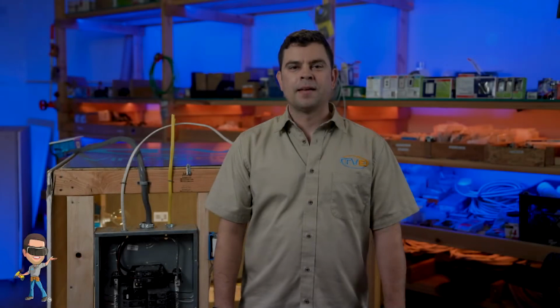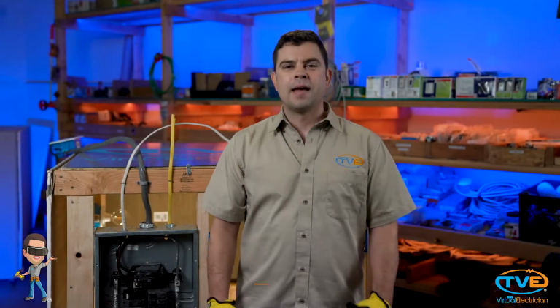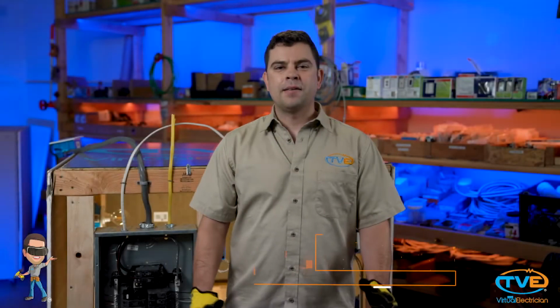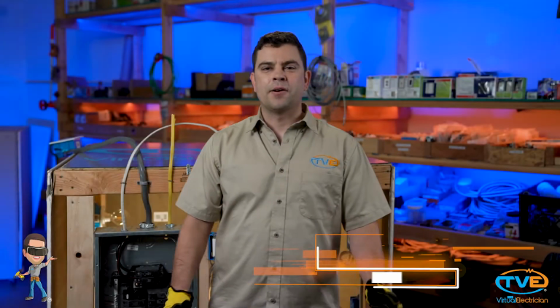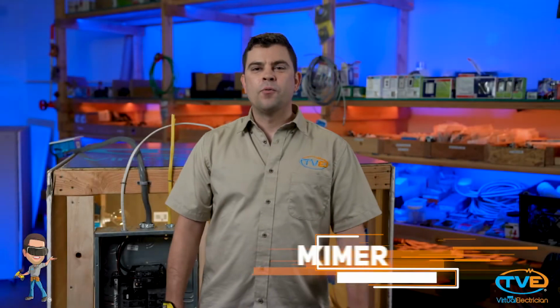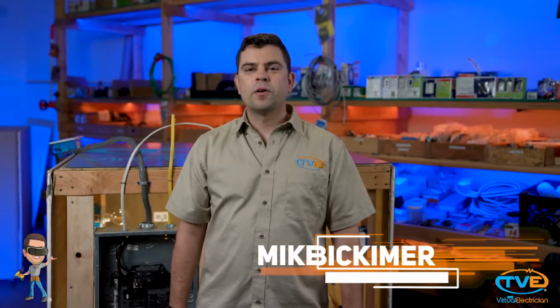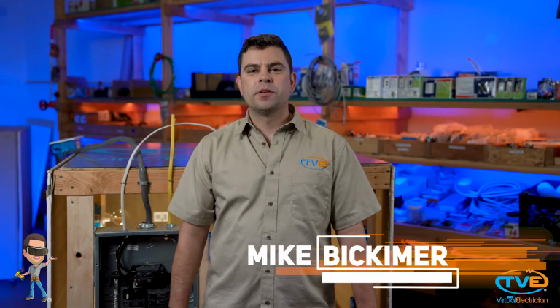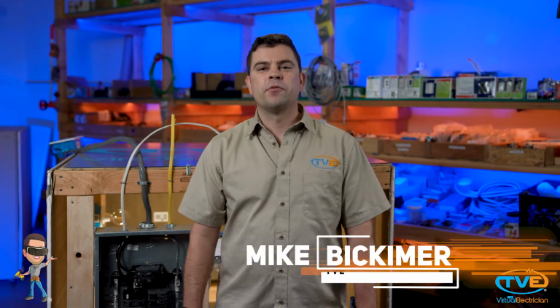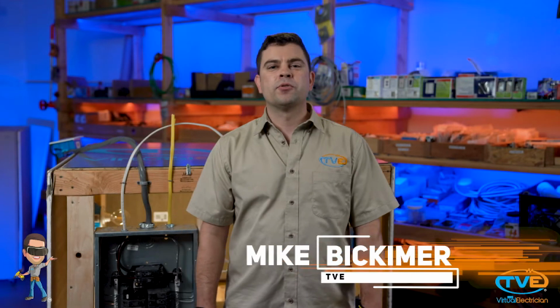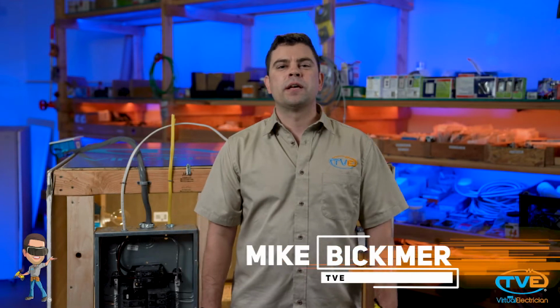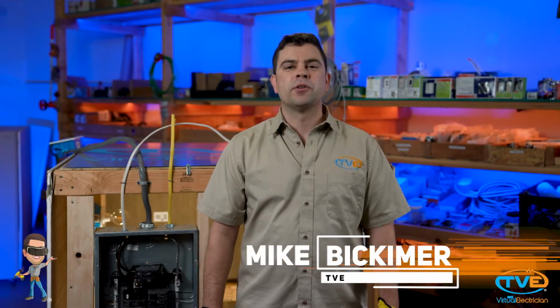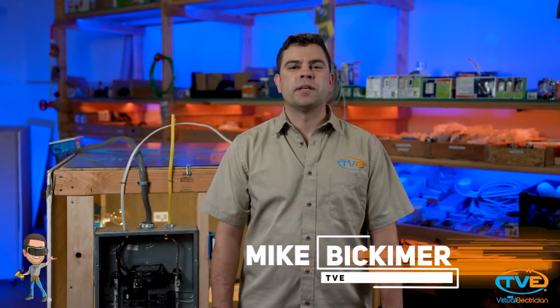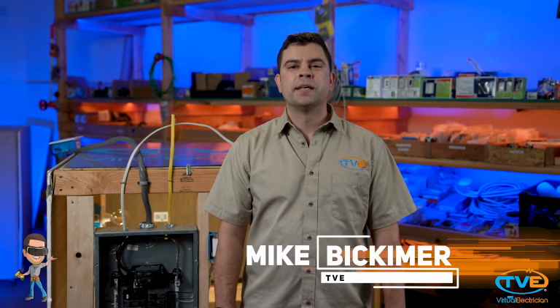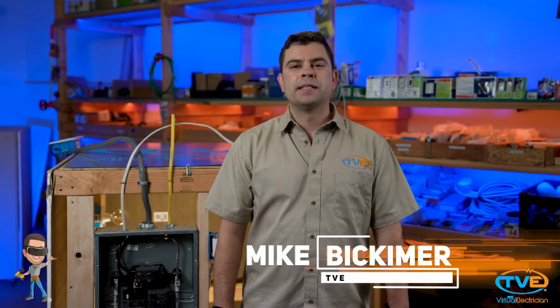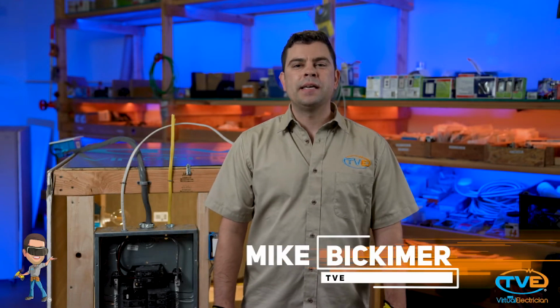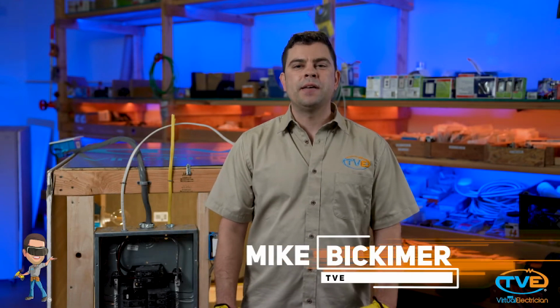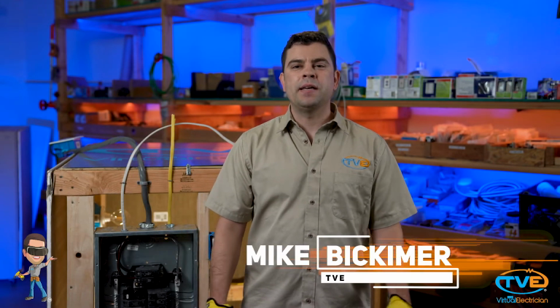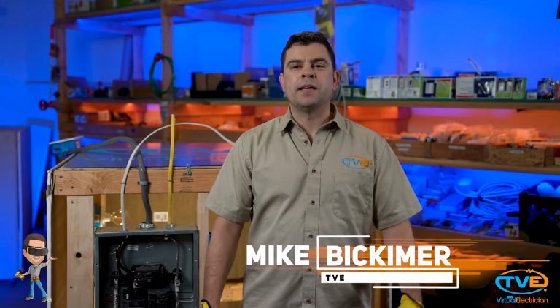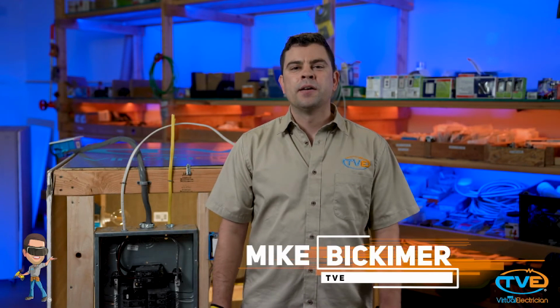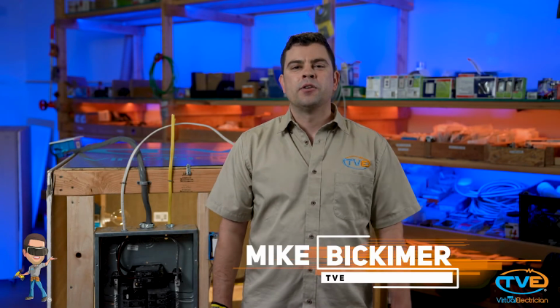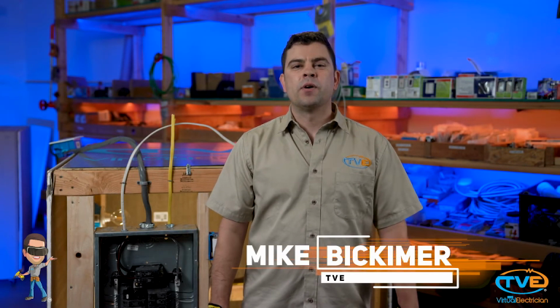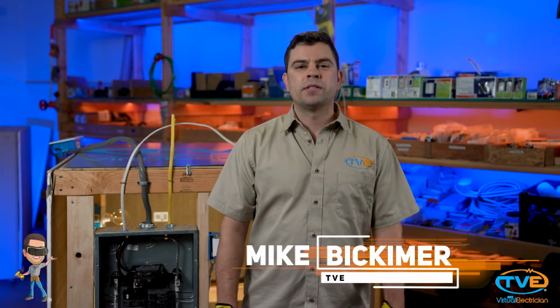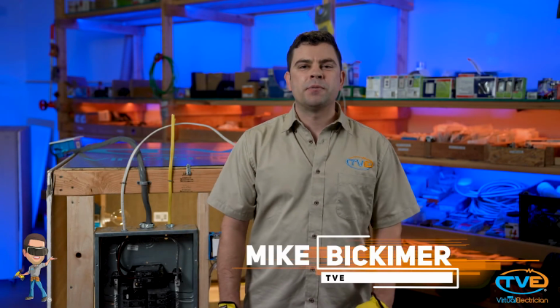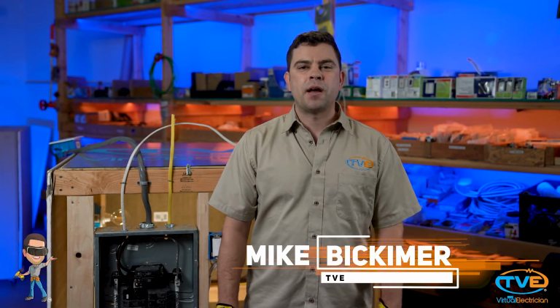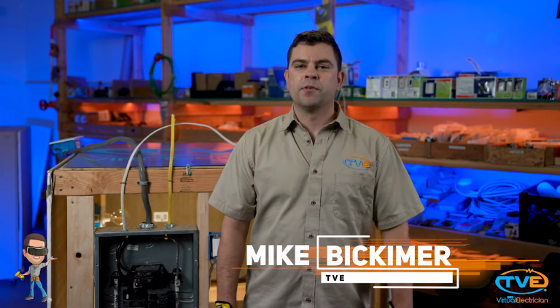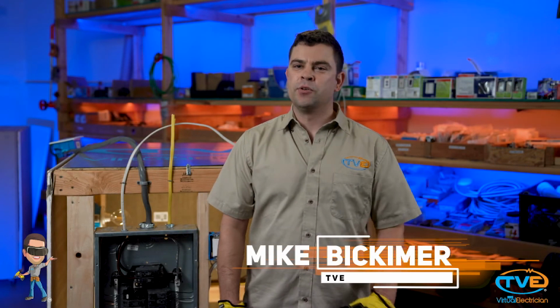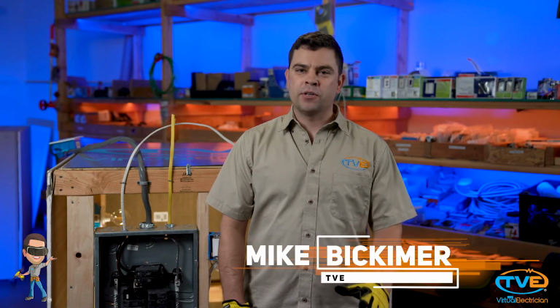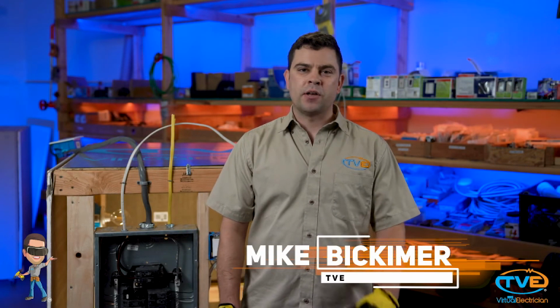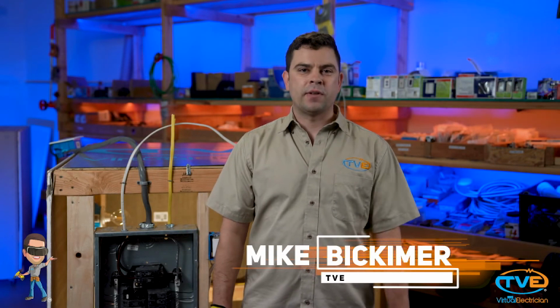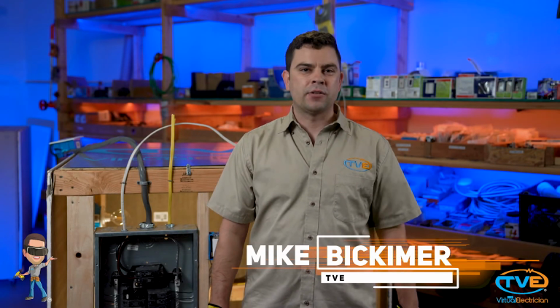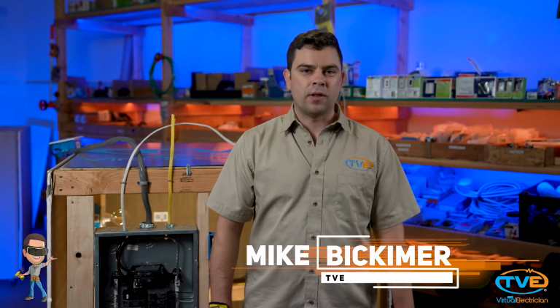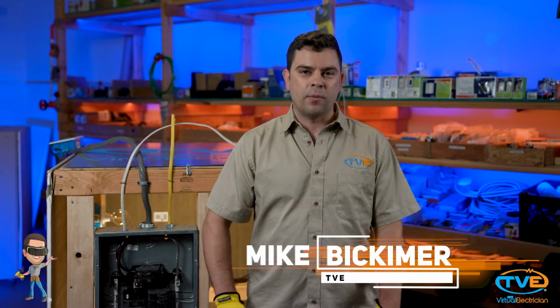Hey there, welcome to the Virtual Electrician, TVE, your one-stop shop for do-it-yourself electrical help.